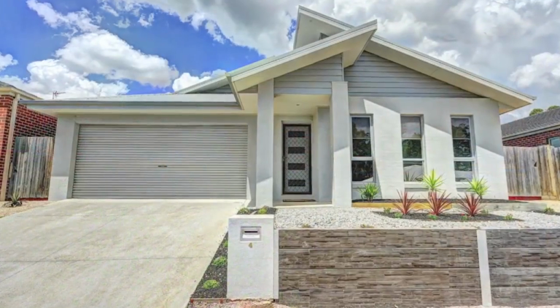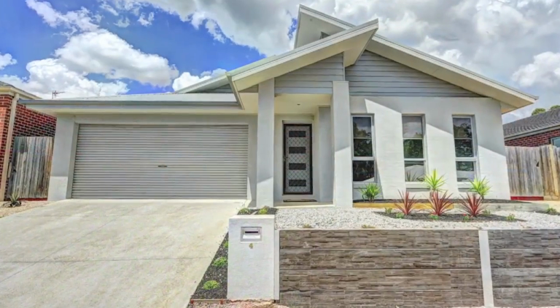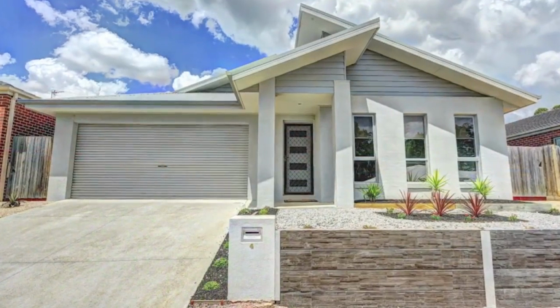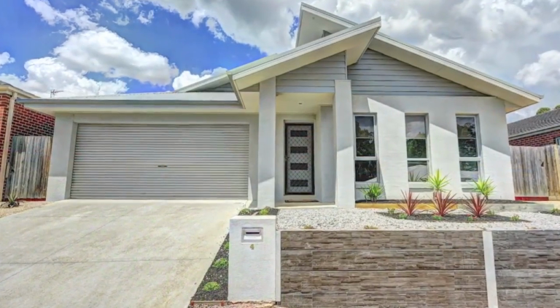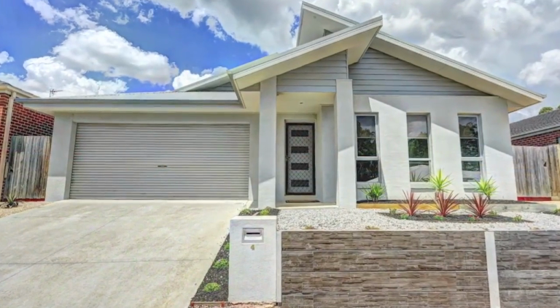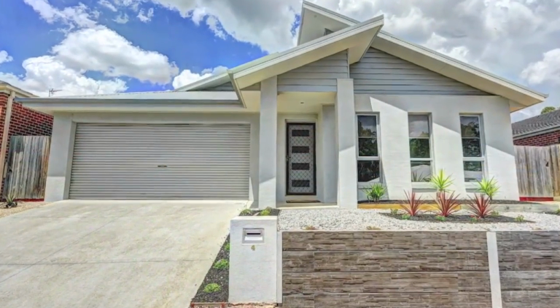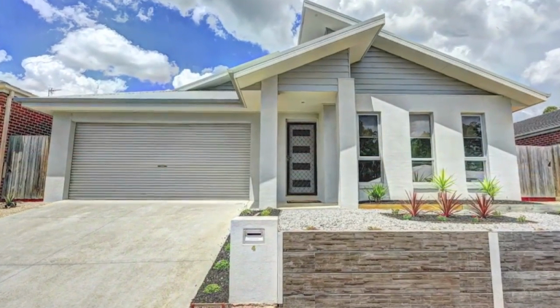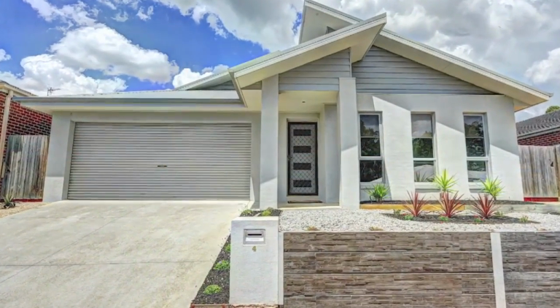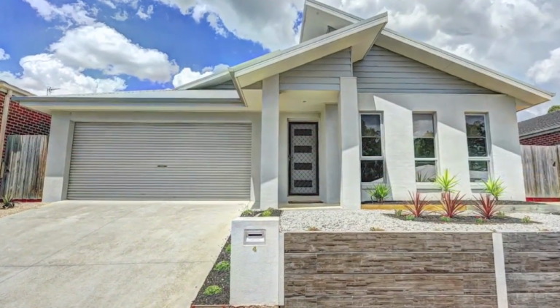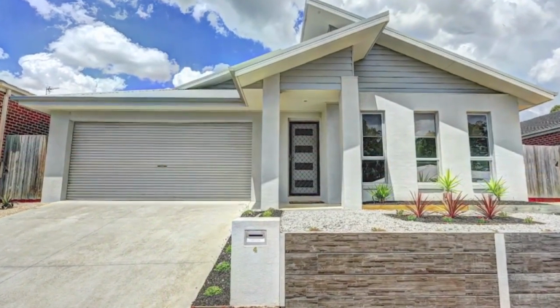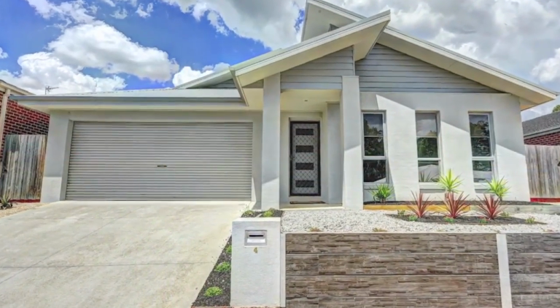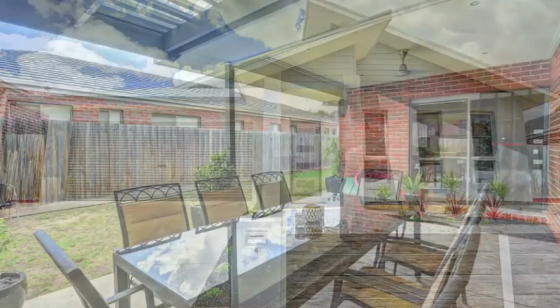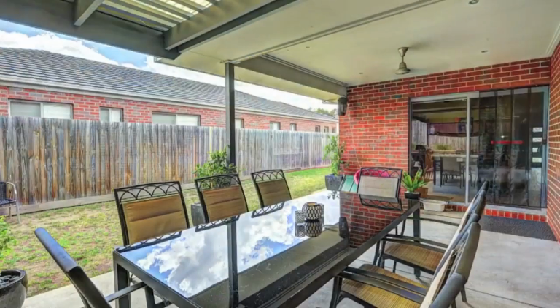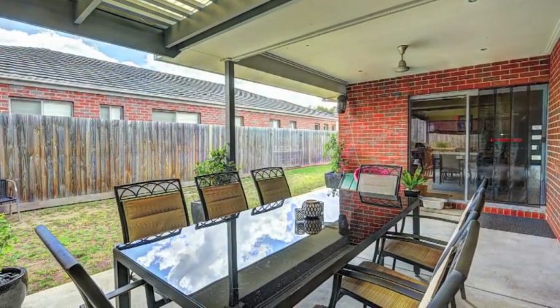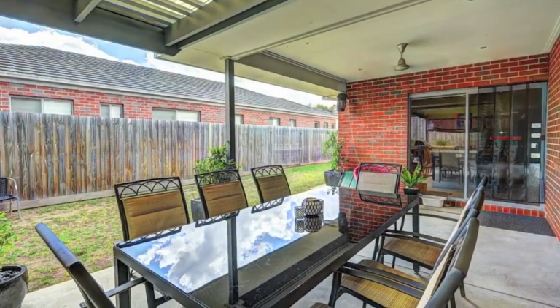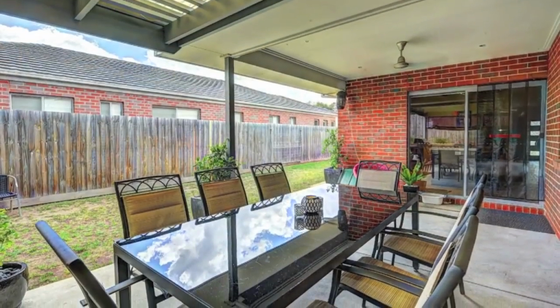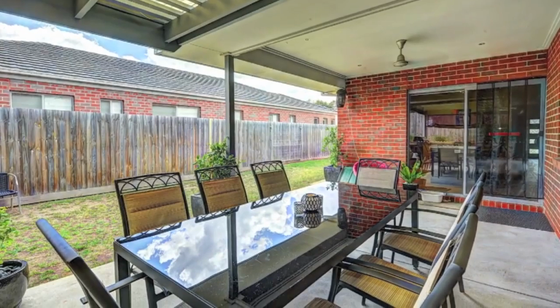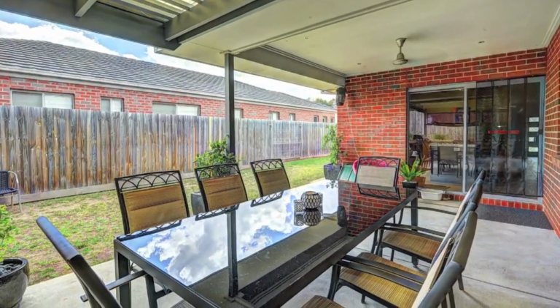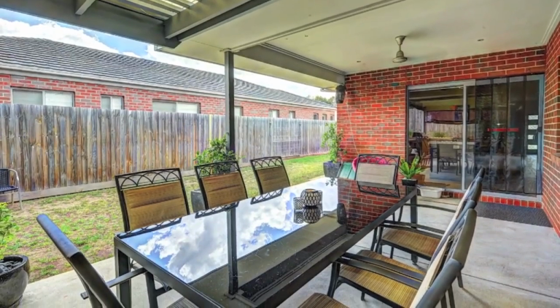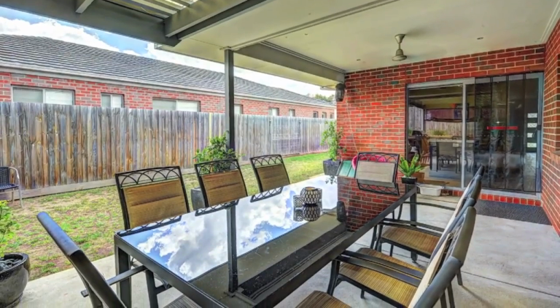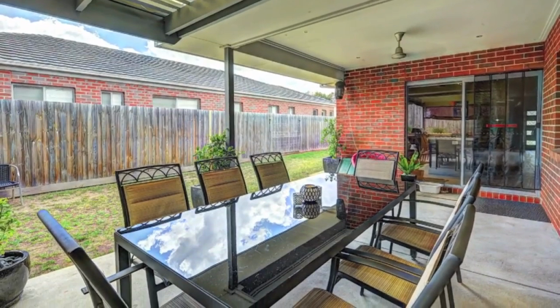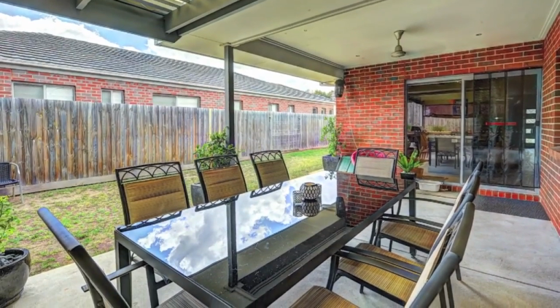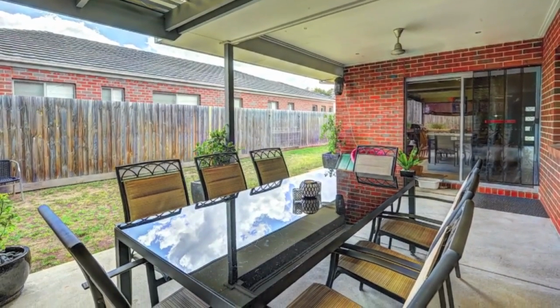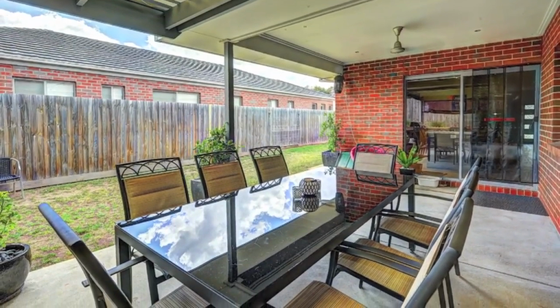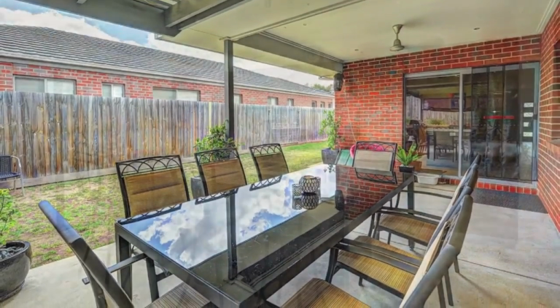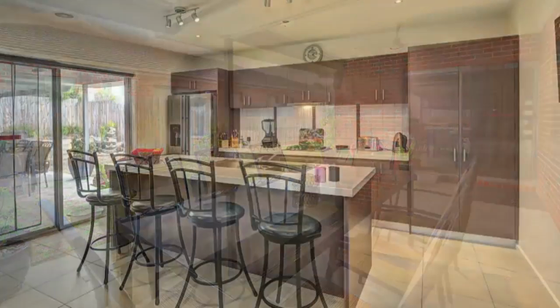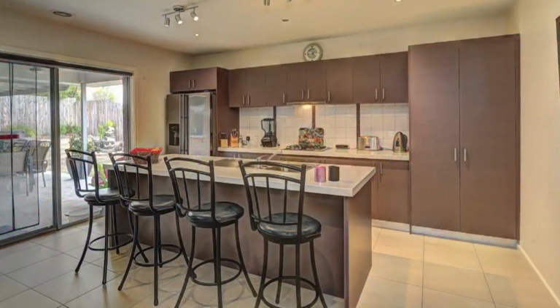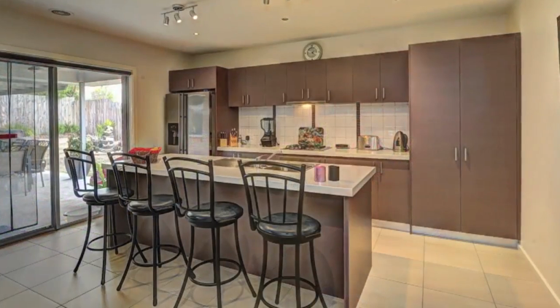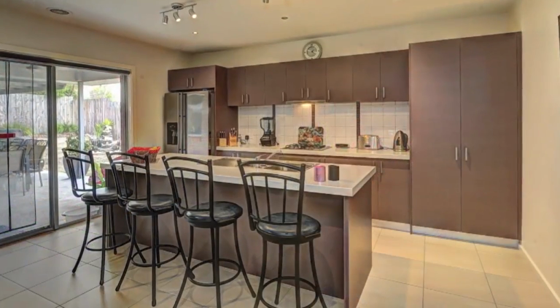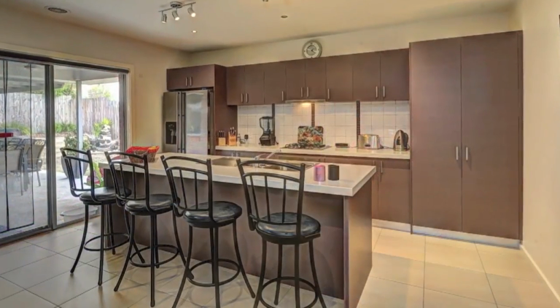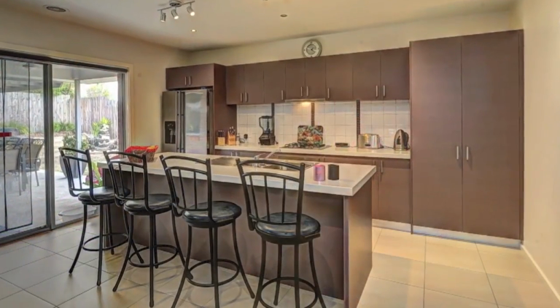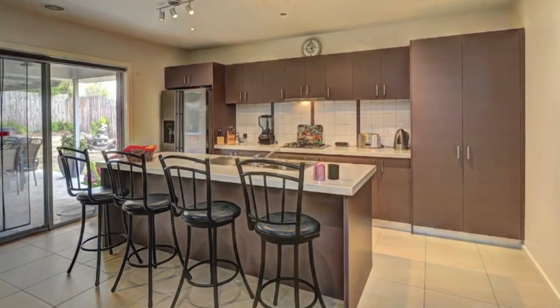Set on a low maintenance block with dual driveway. Looking for a modern designer home, then this is what you've been looking for.